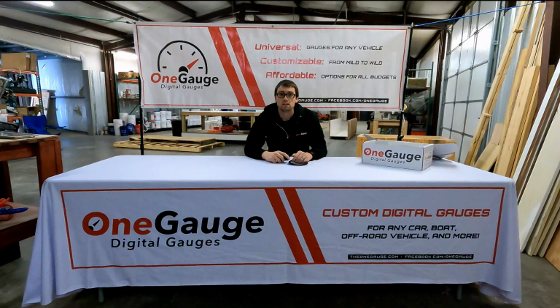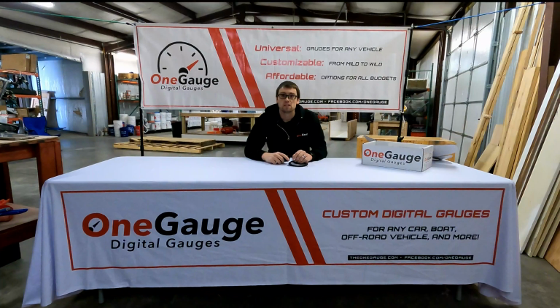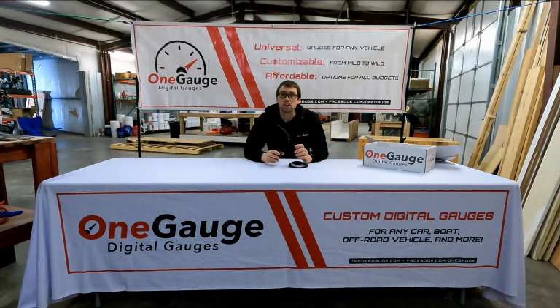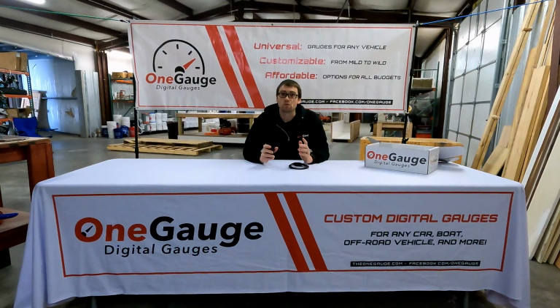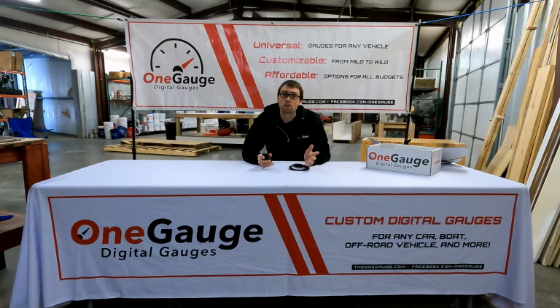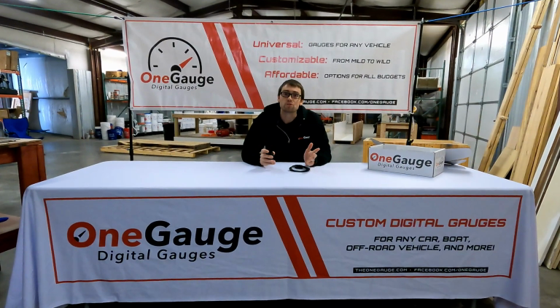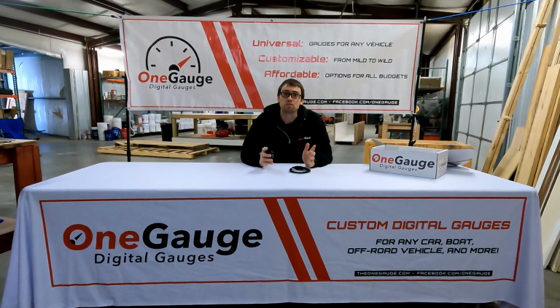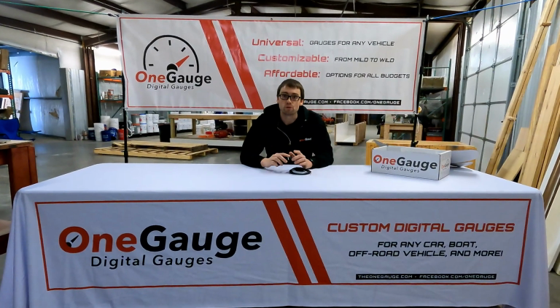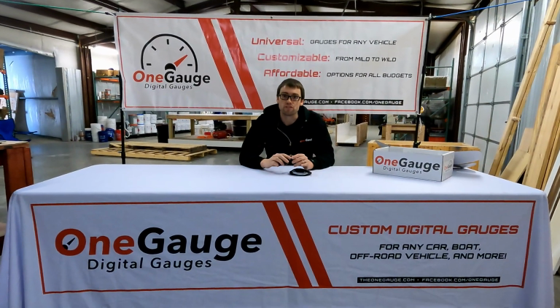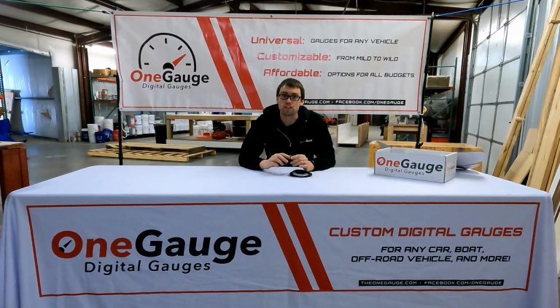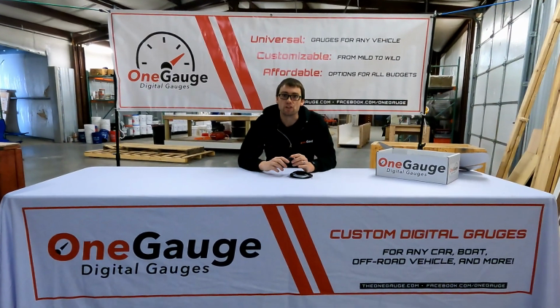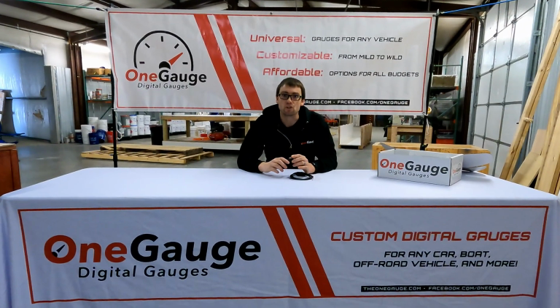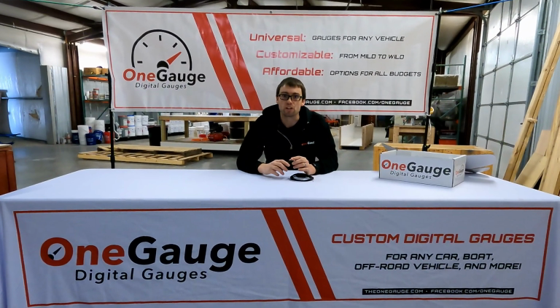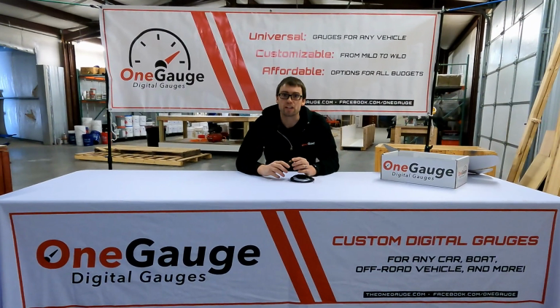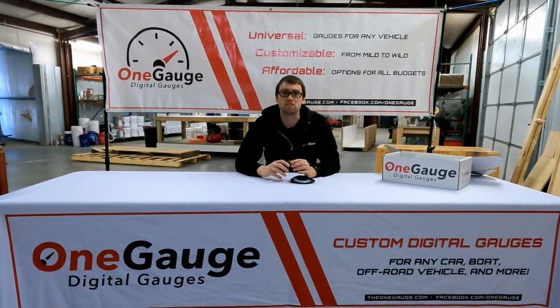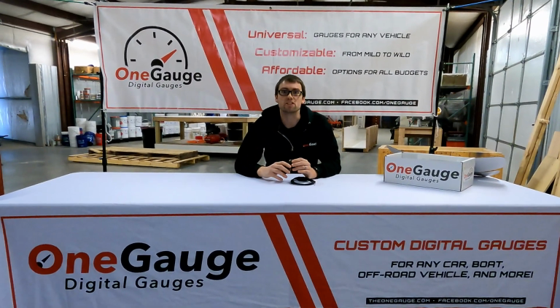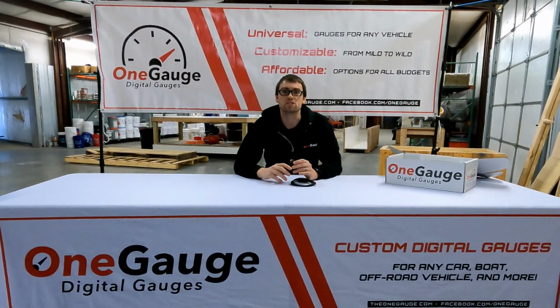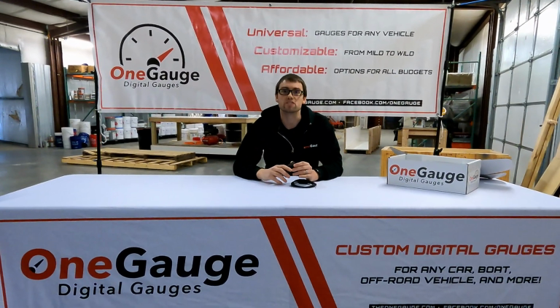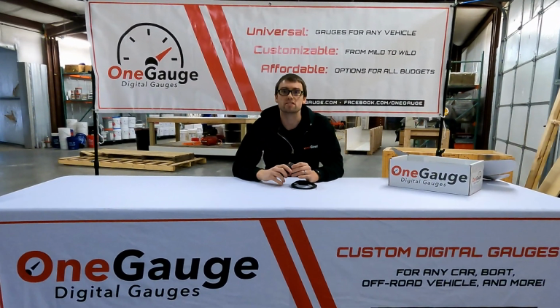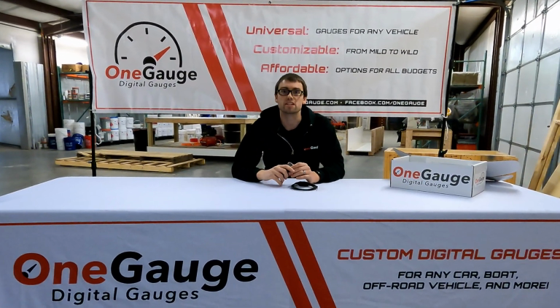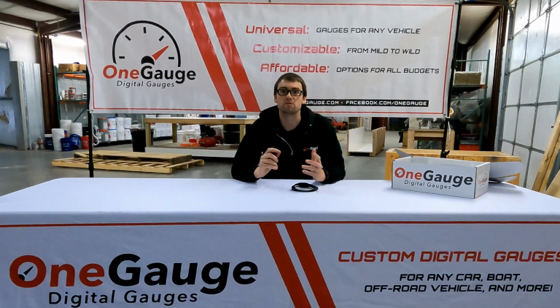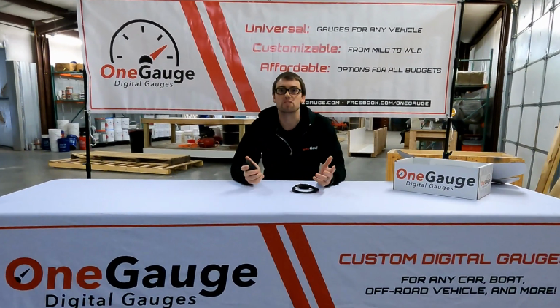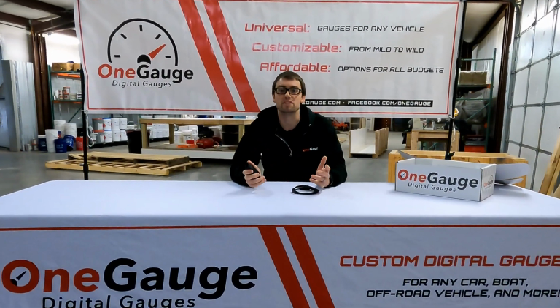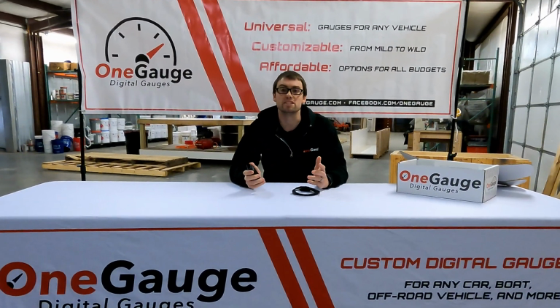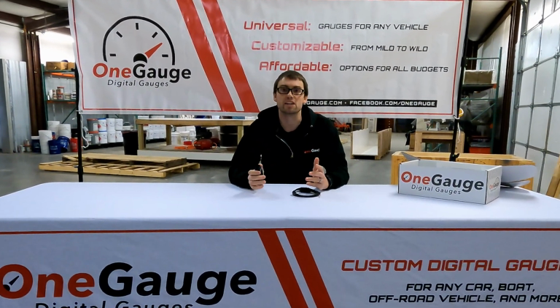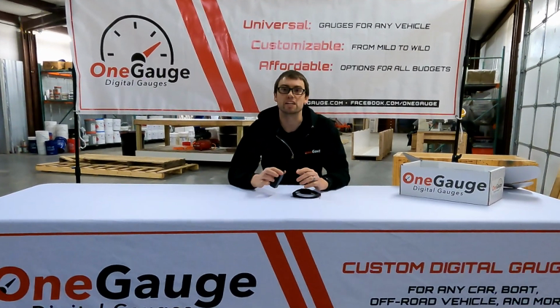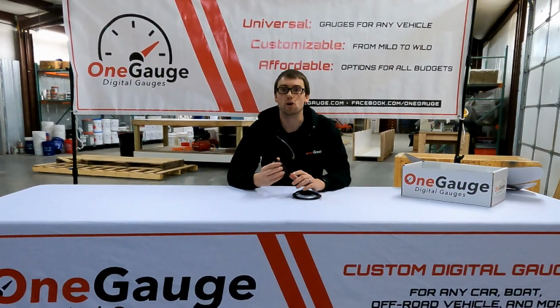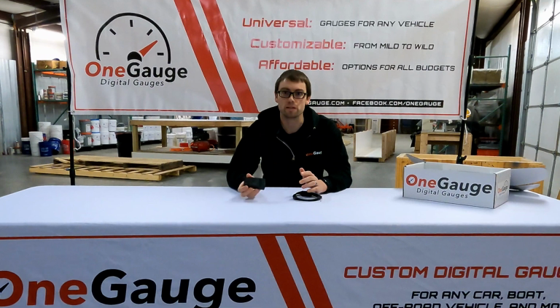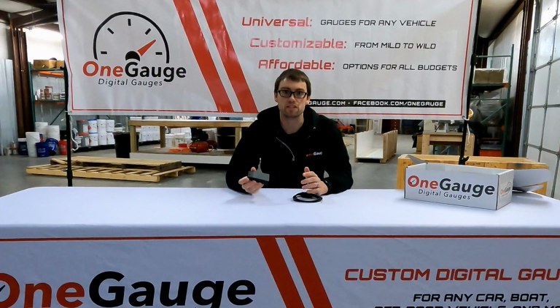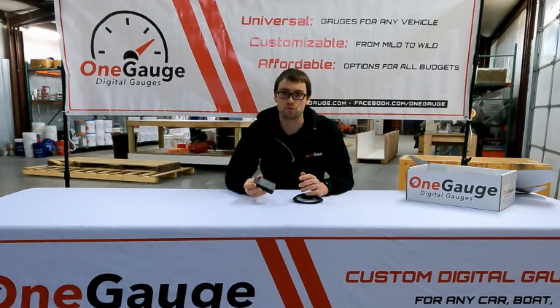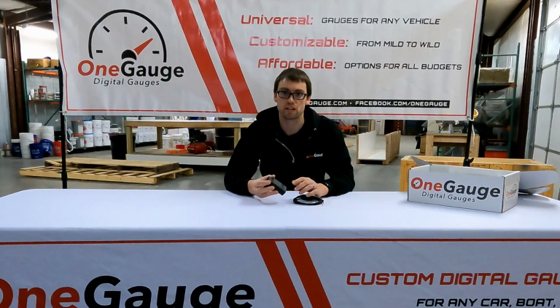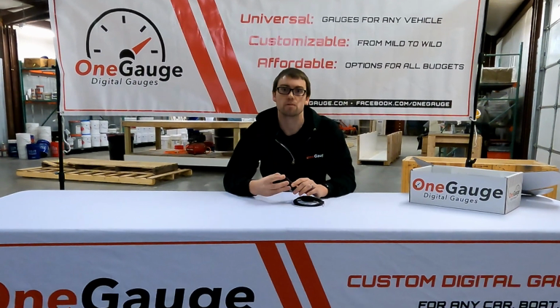Hello and welcome to the fourth video in our One Gauge video series. Today we're going to be detailing OBD2 setups.